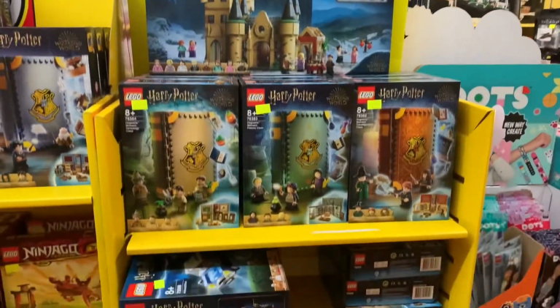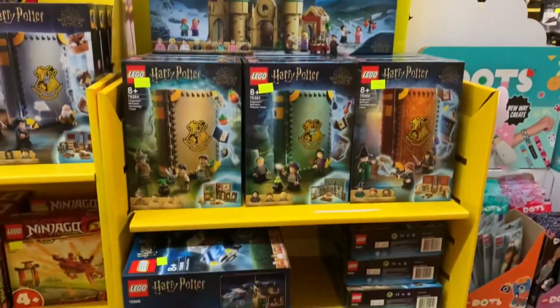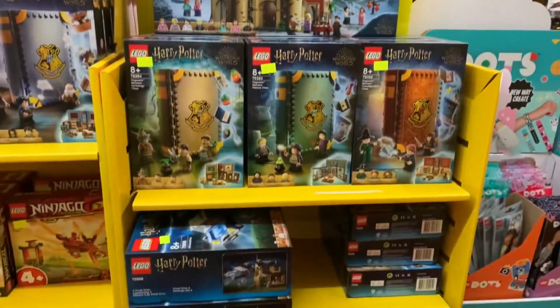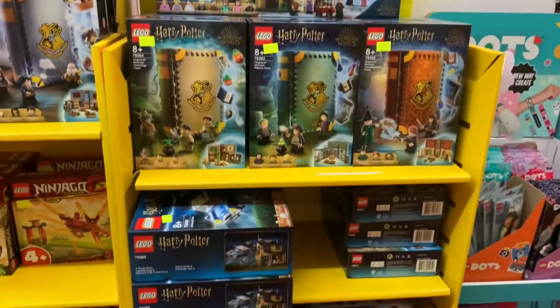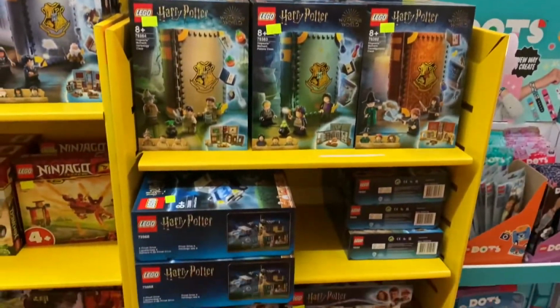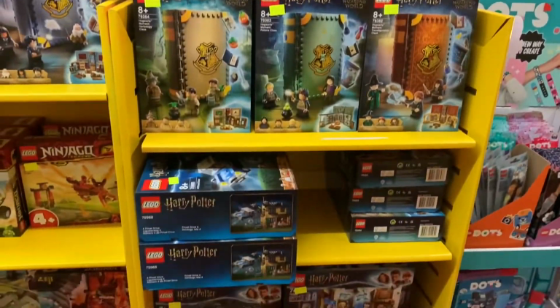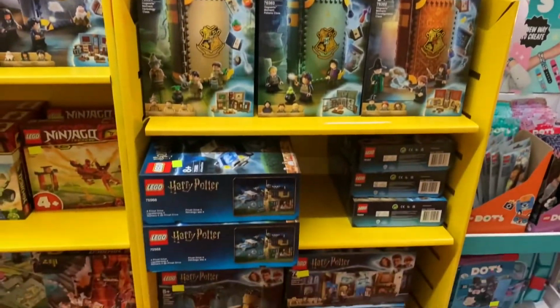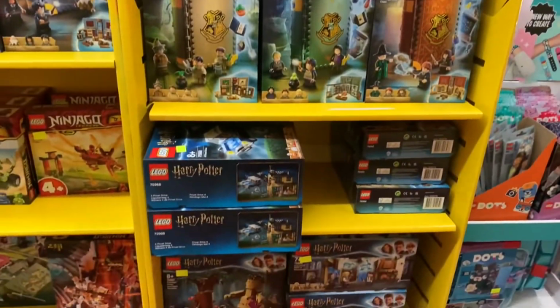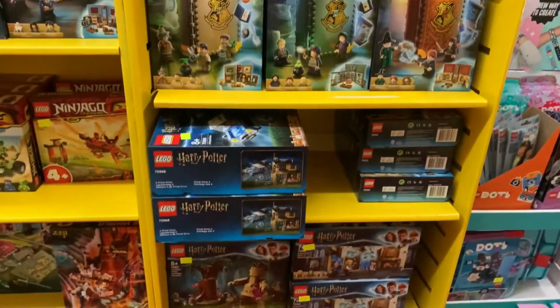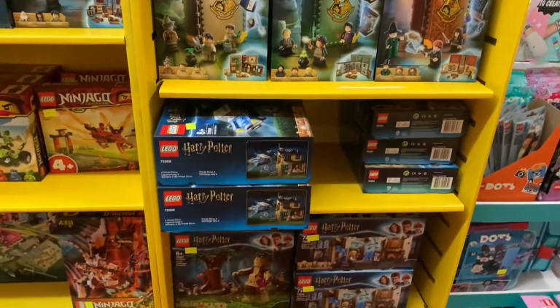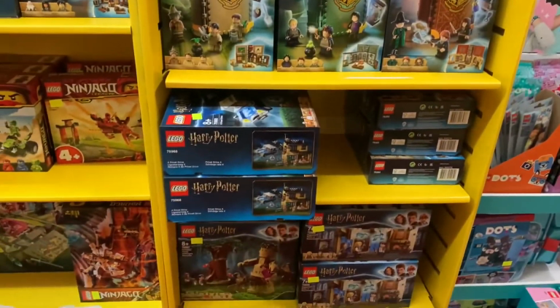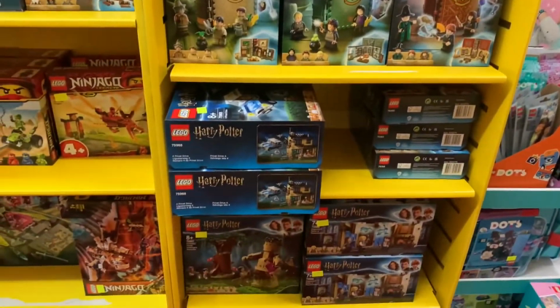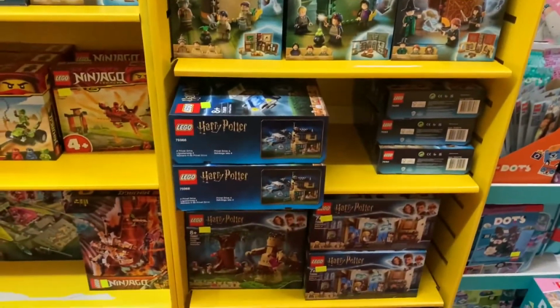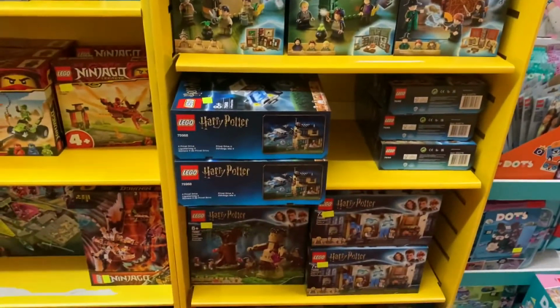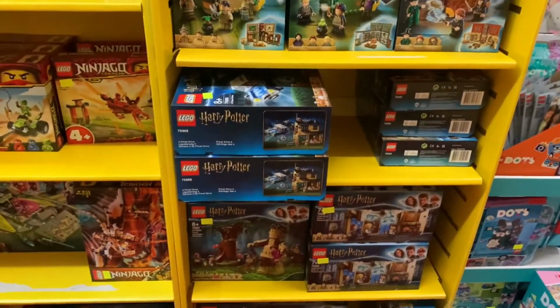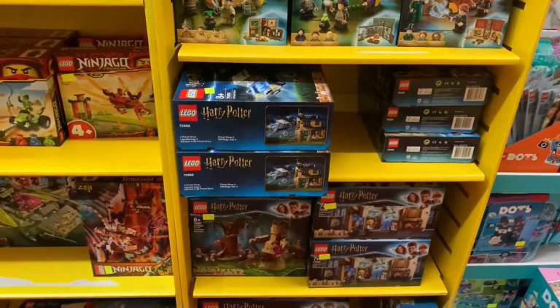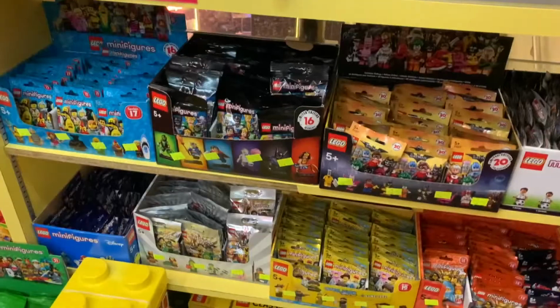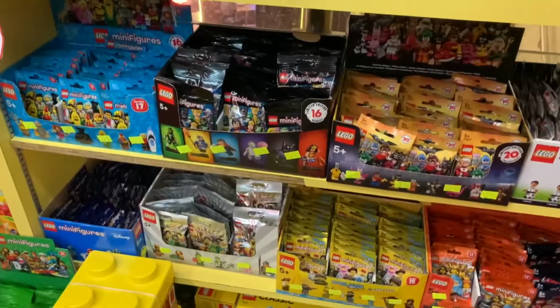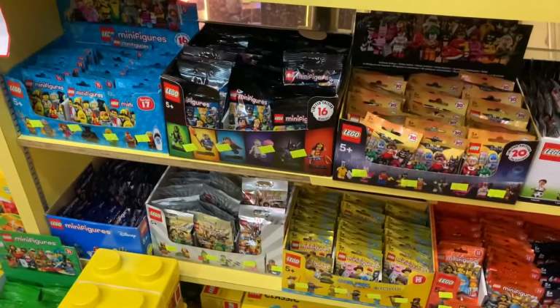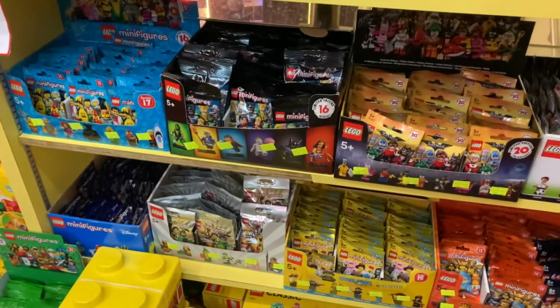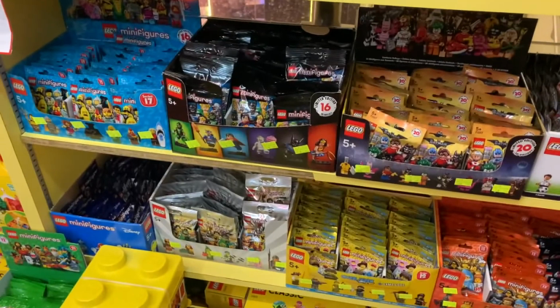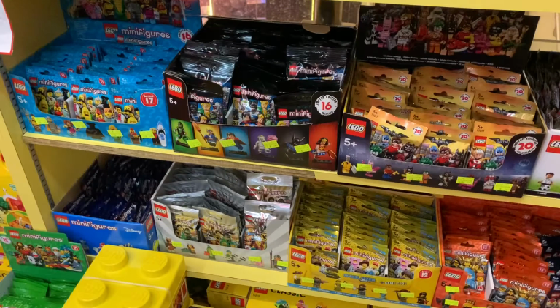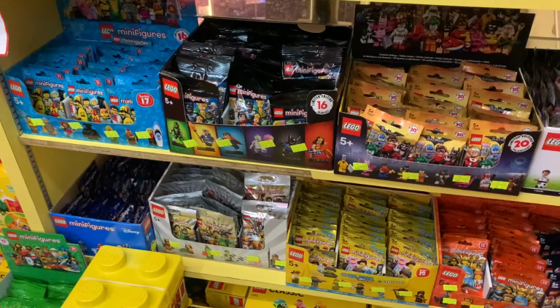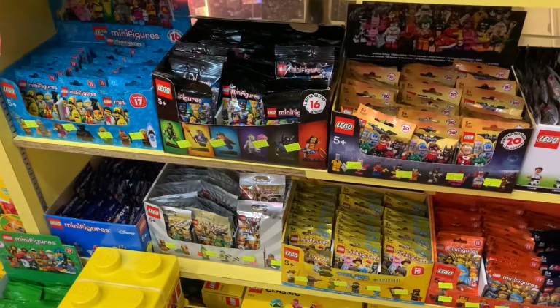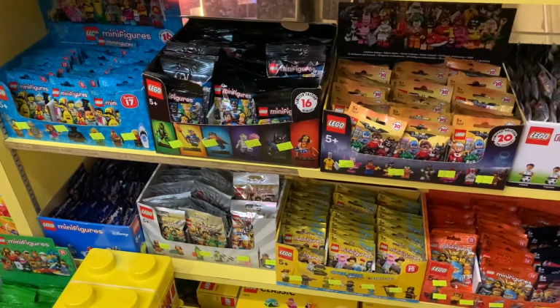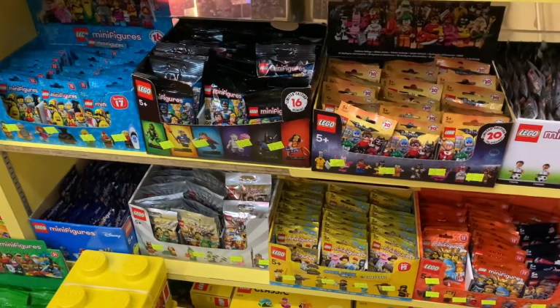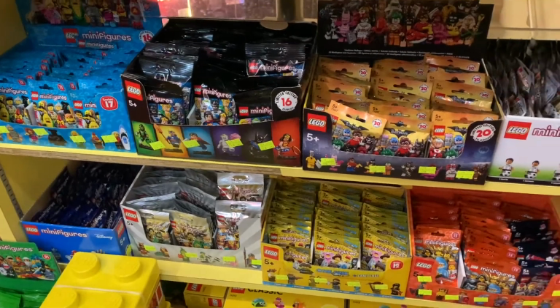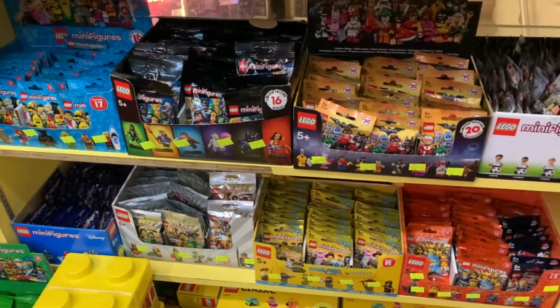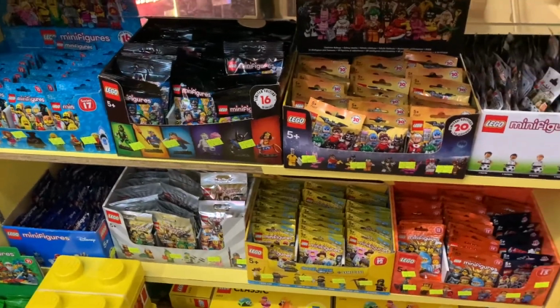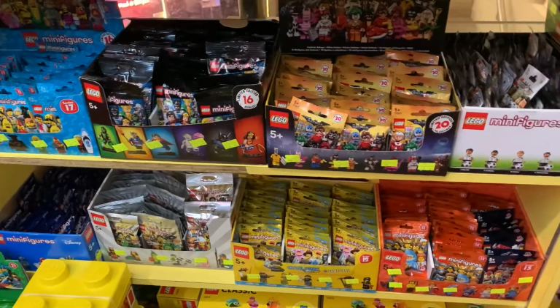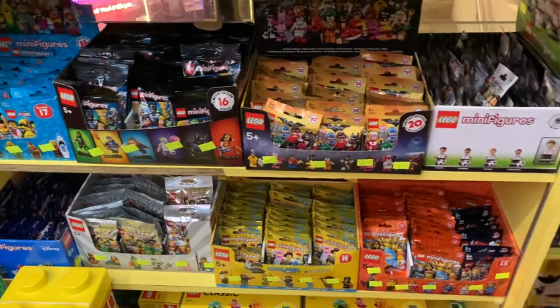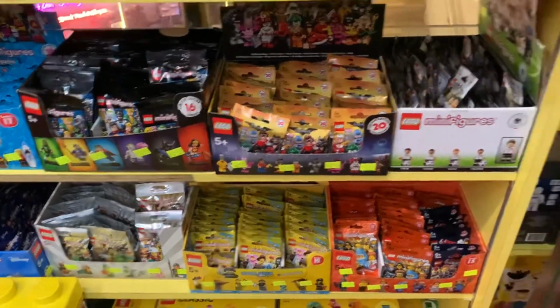In the other sections we've got Harry Potter here, pretty well stocked and a good range of minifigures as well.